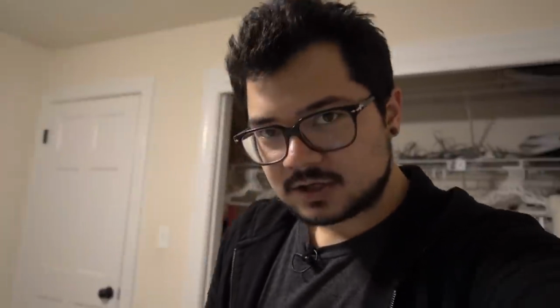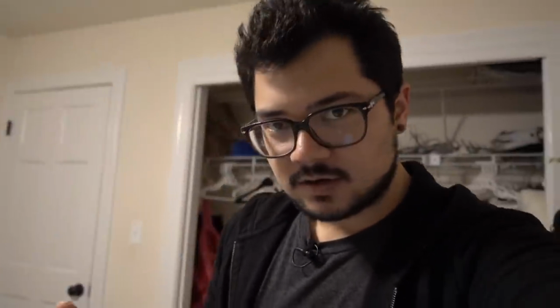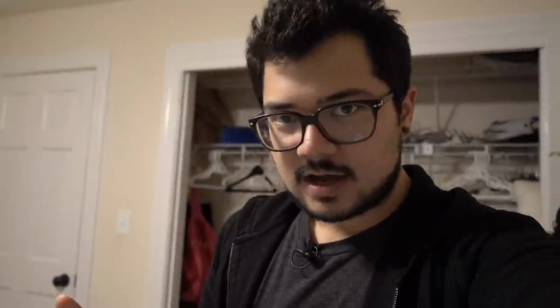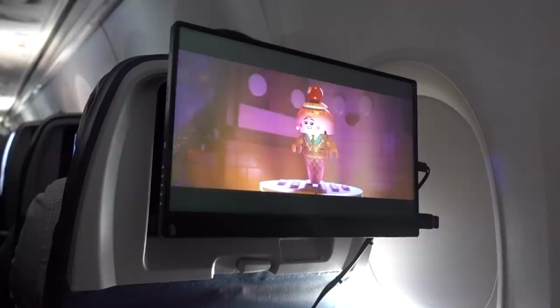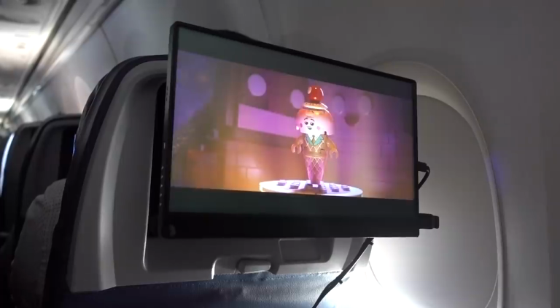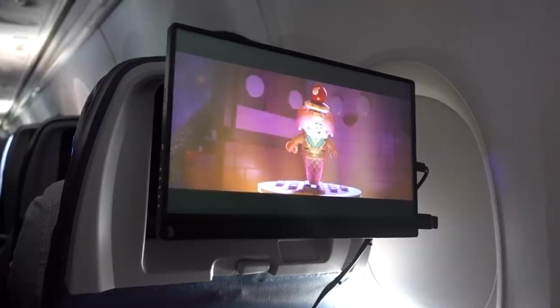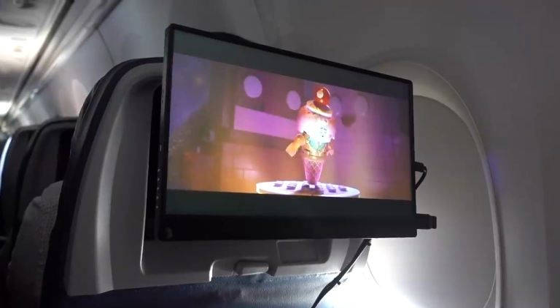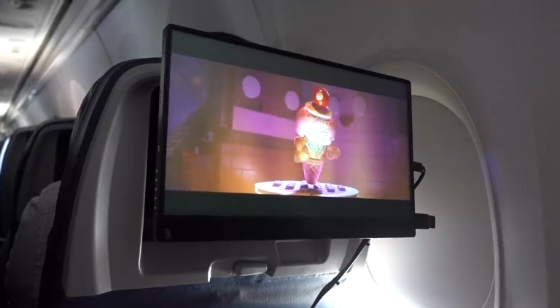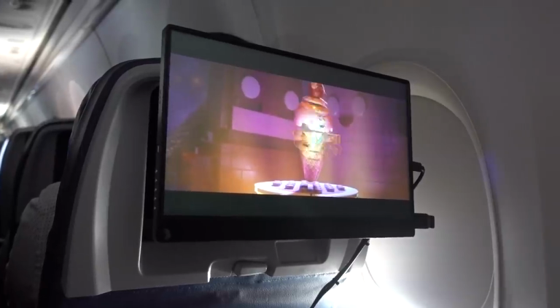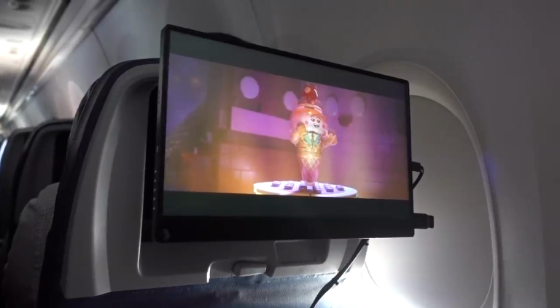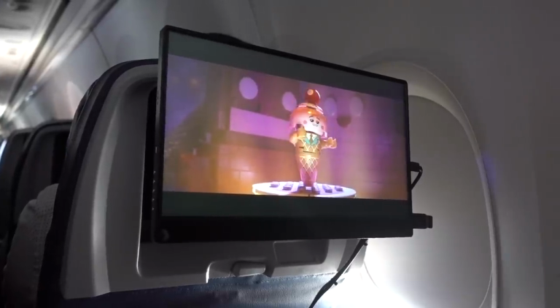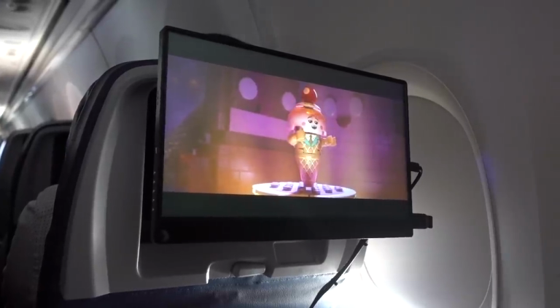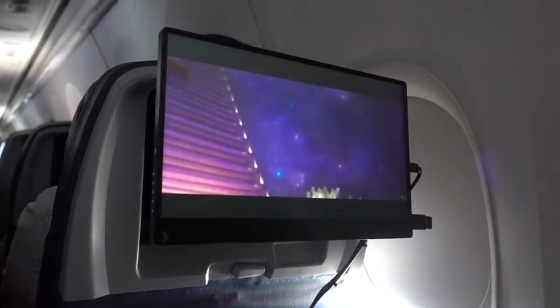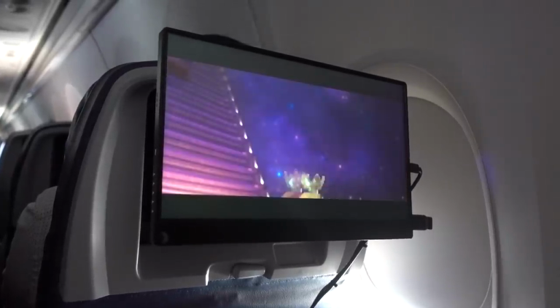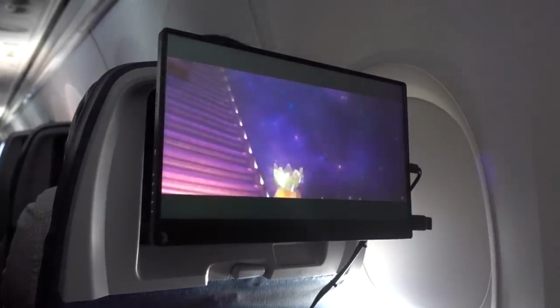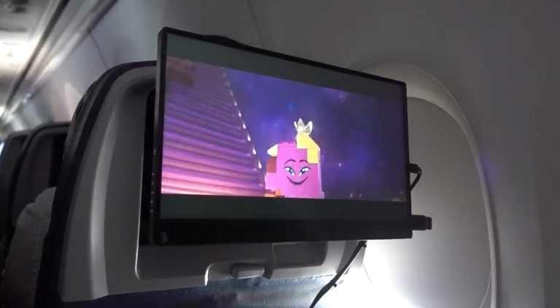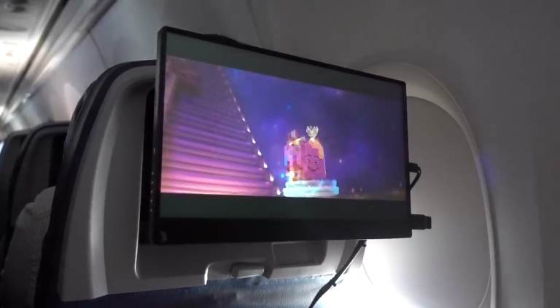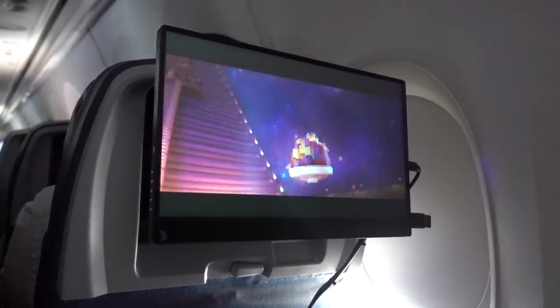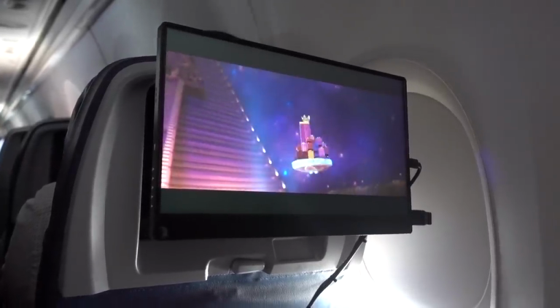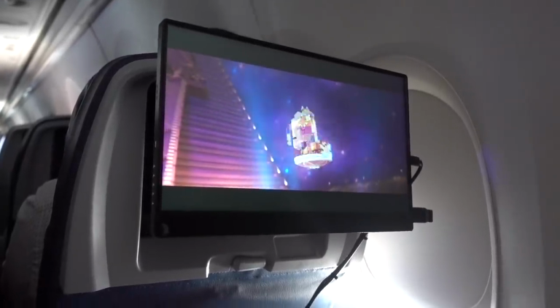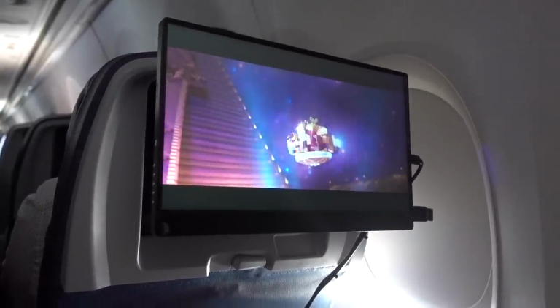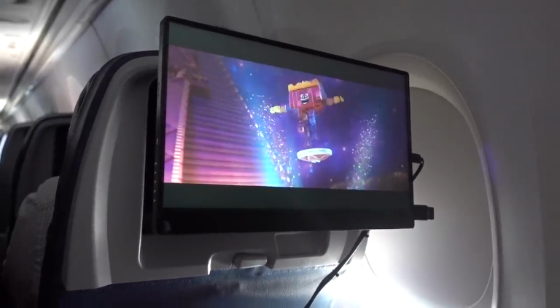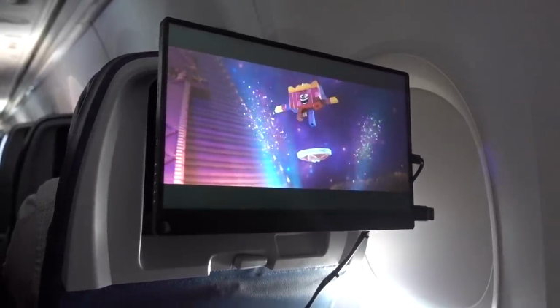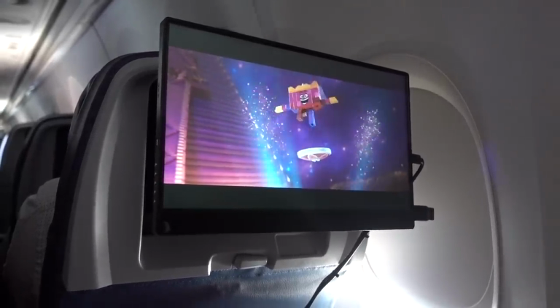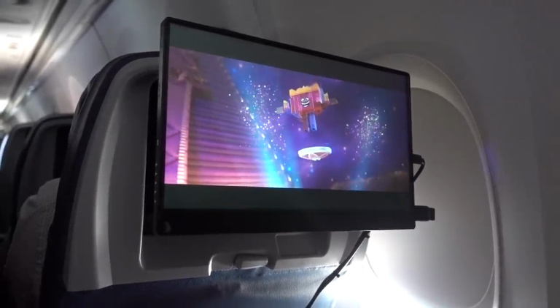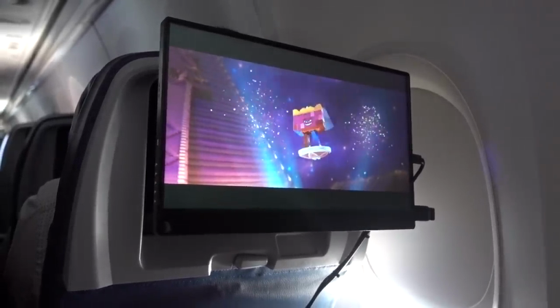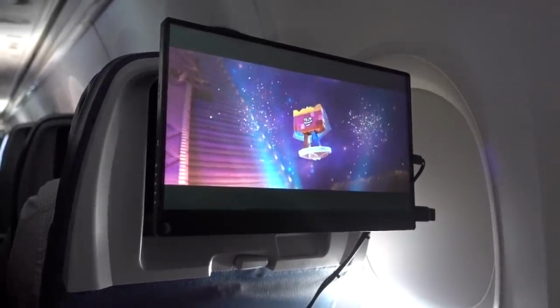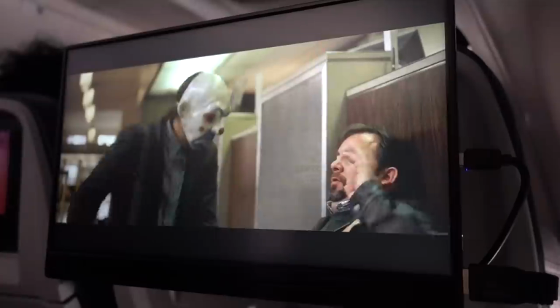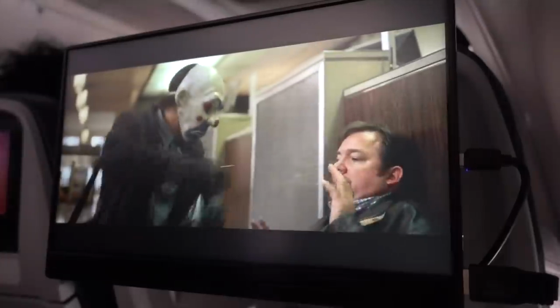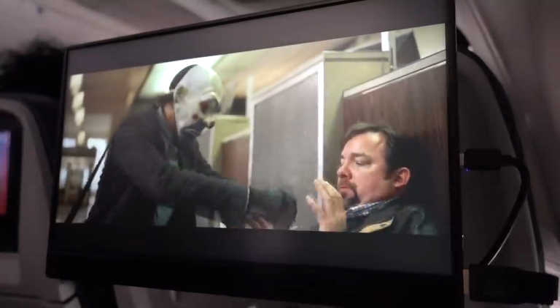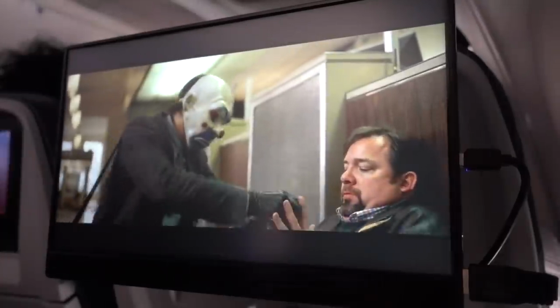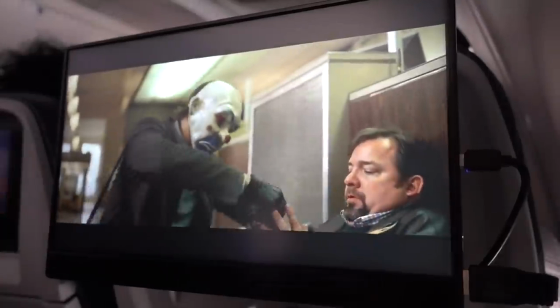I'm going to show you guys exactly how I made my own in-flight entertainment center setup.